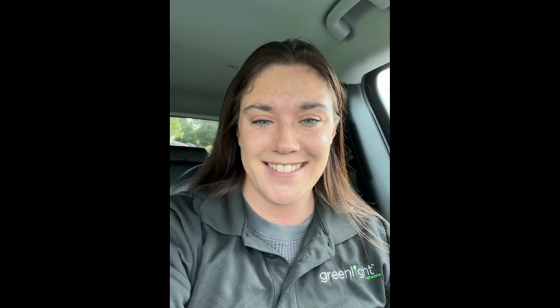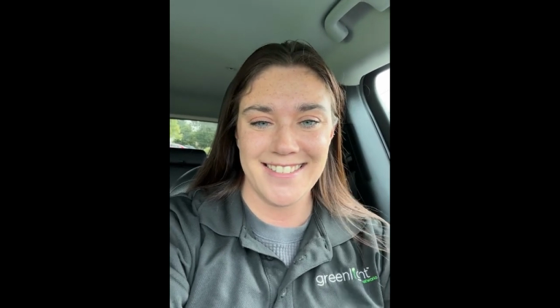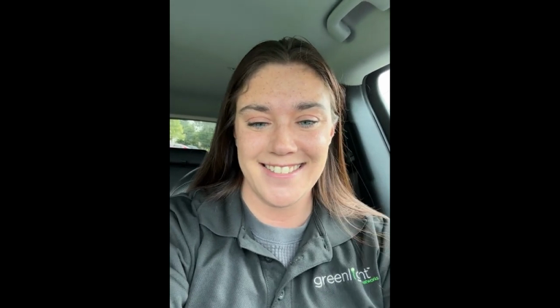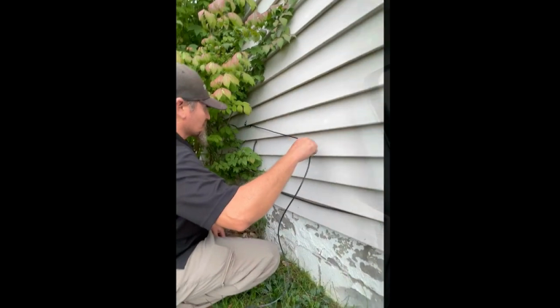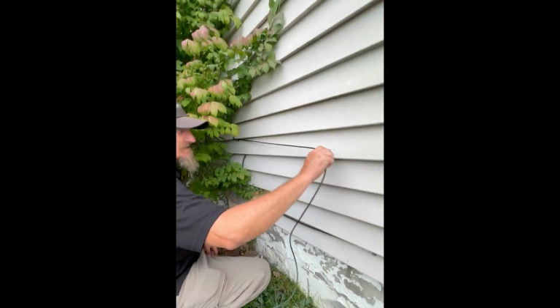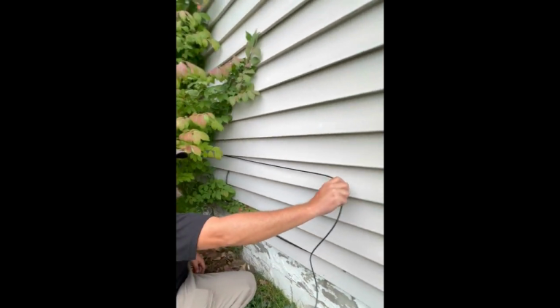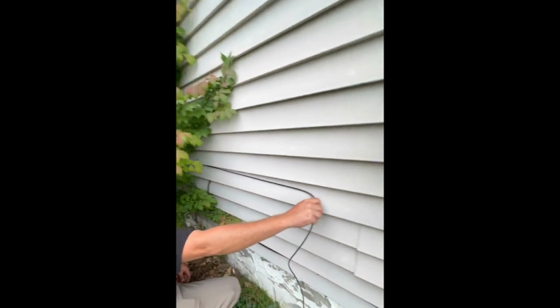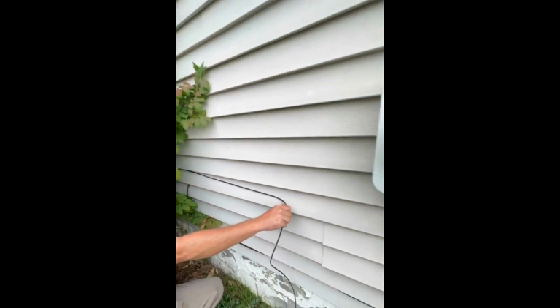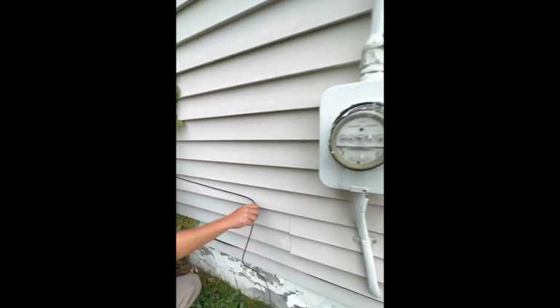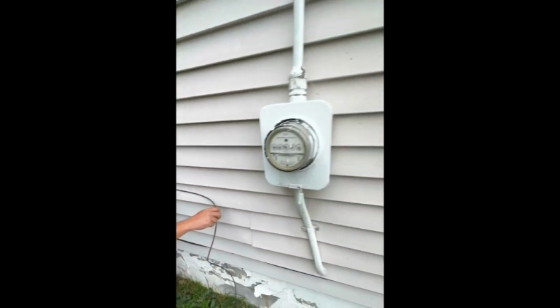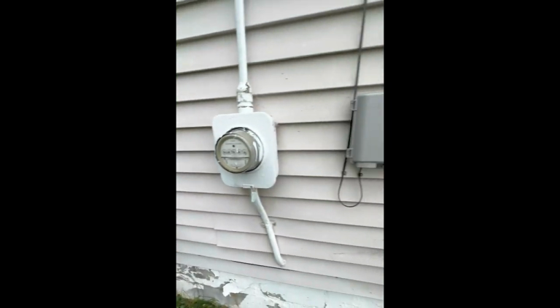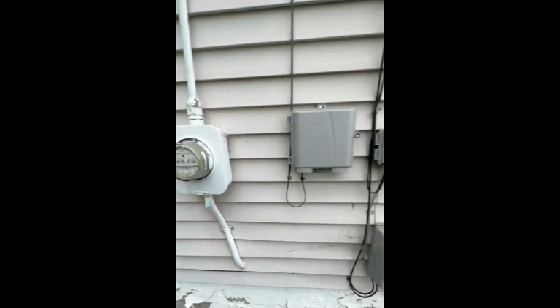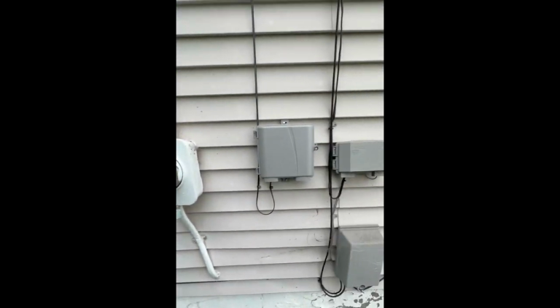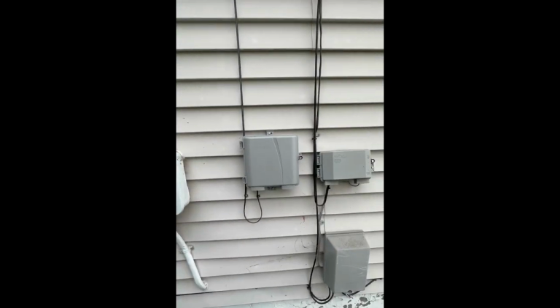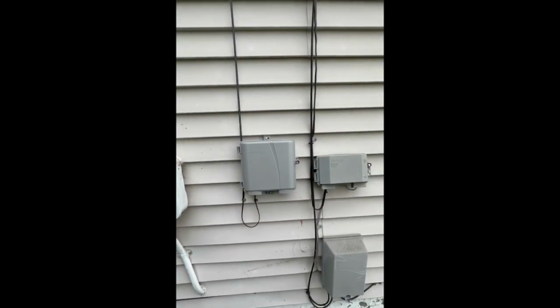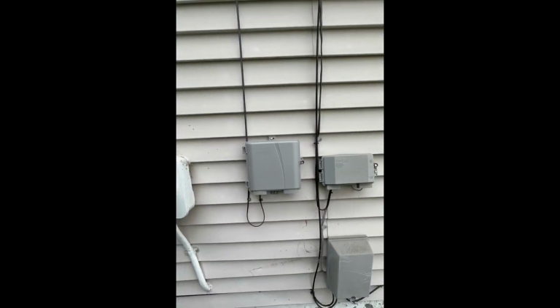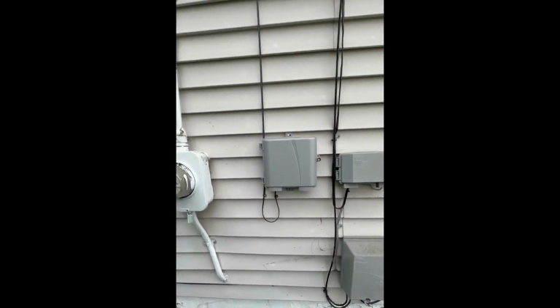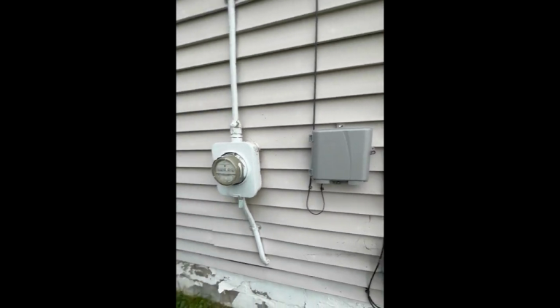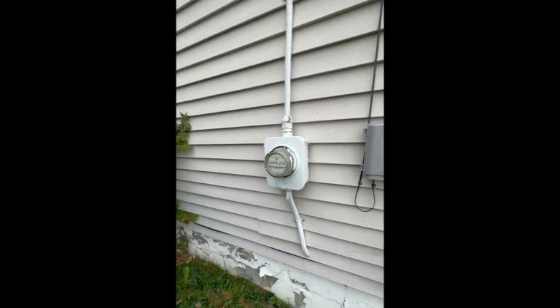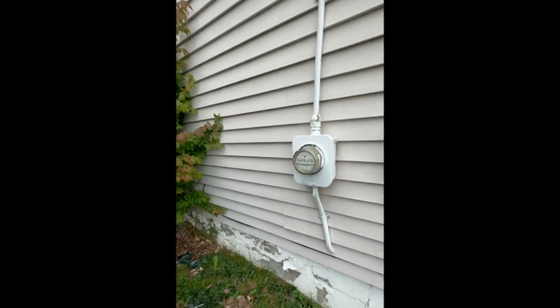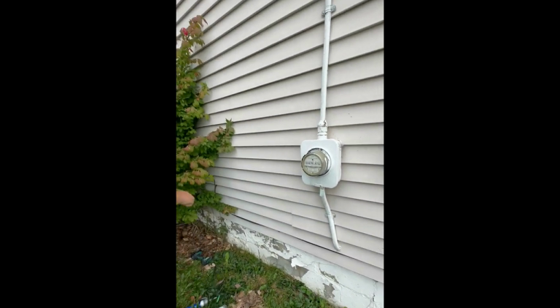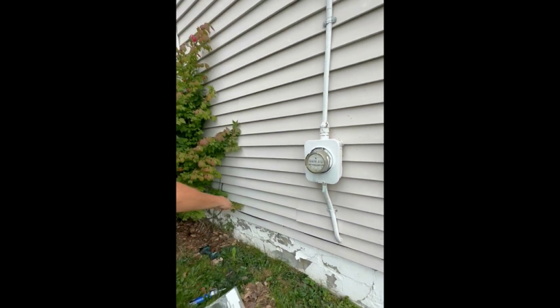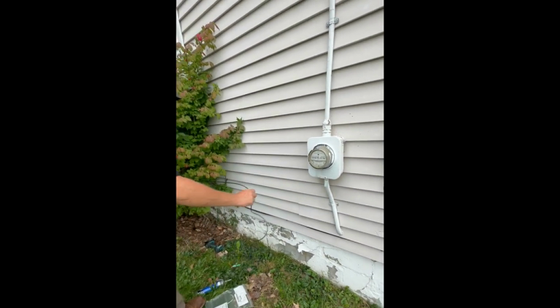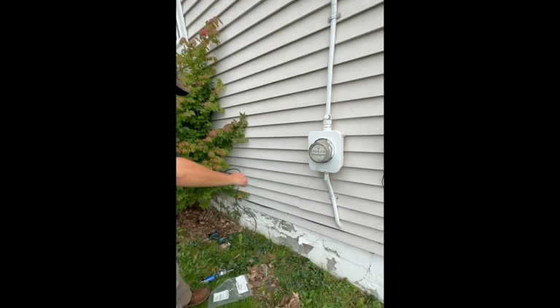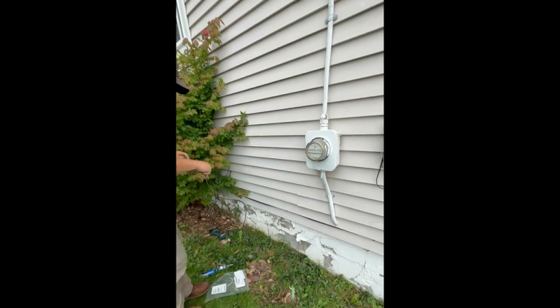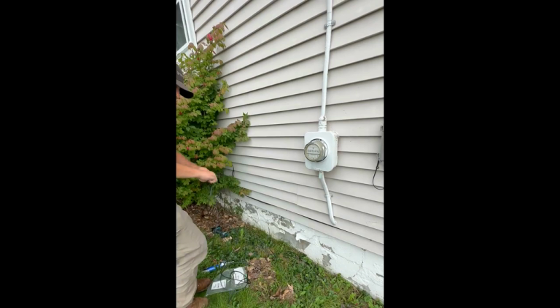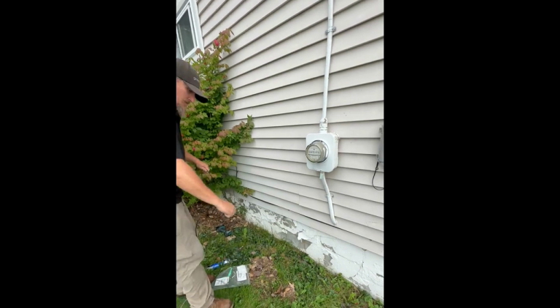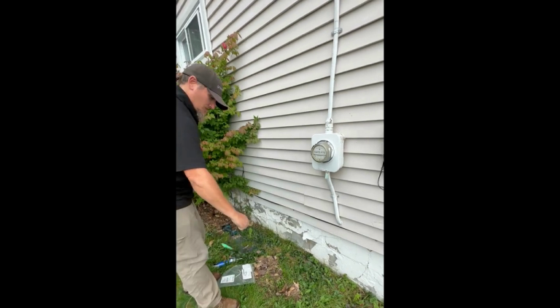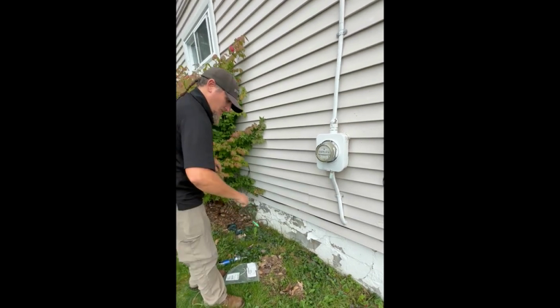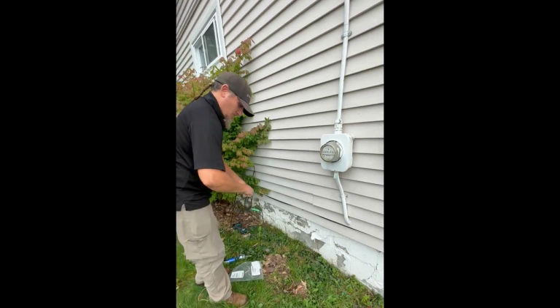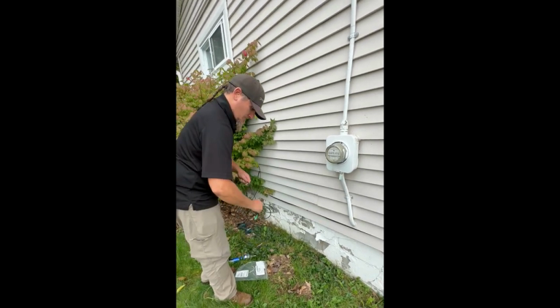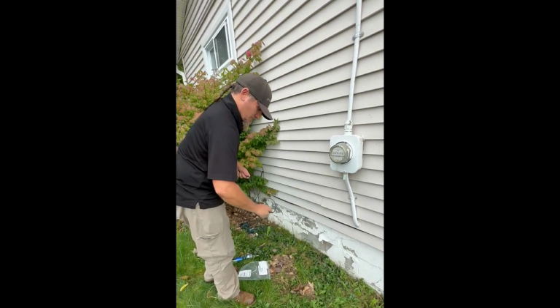It's just a matter of running it down and over — and that's the outside part of the install.